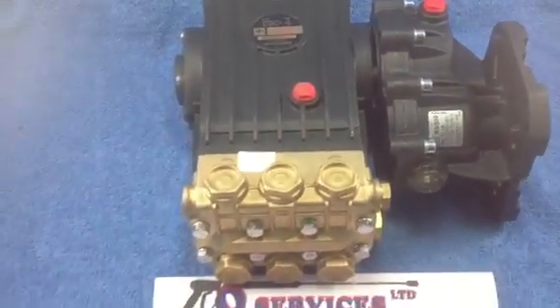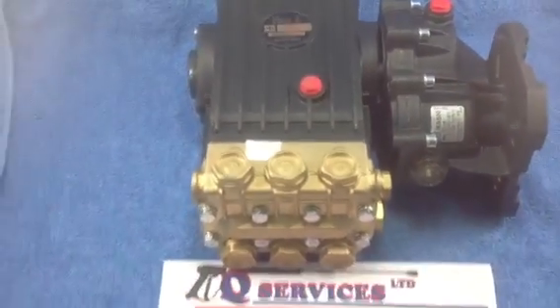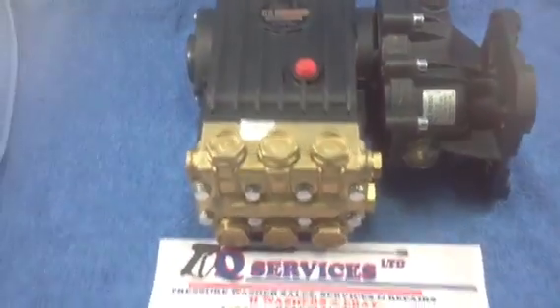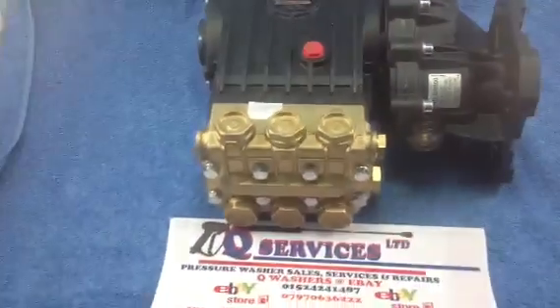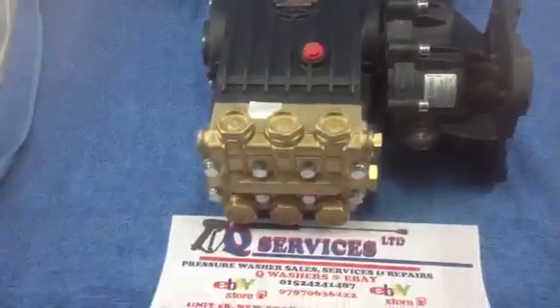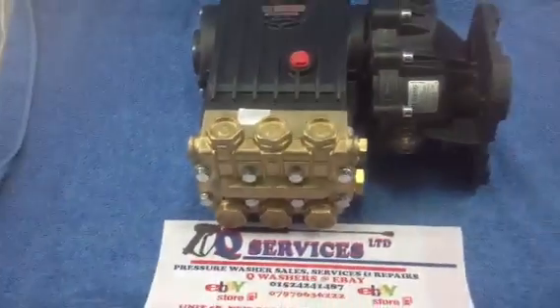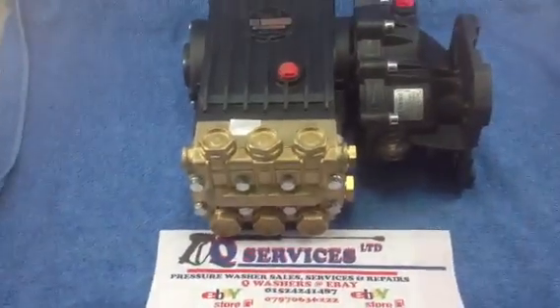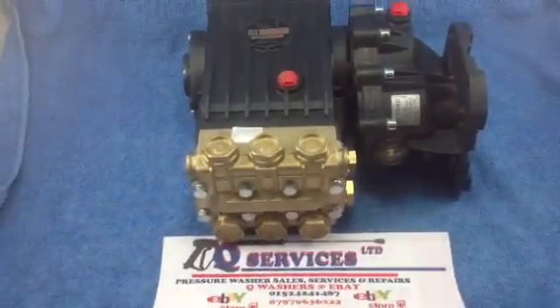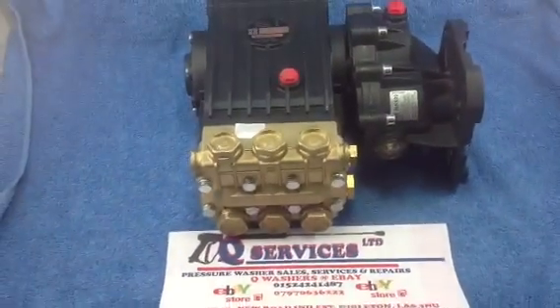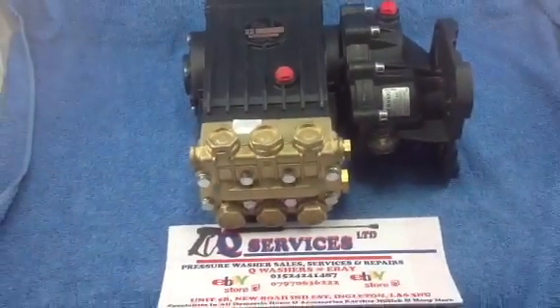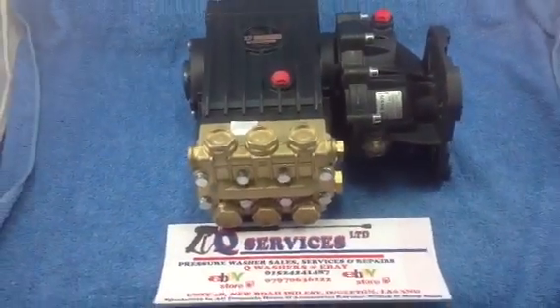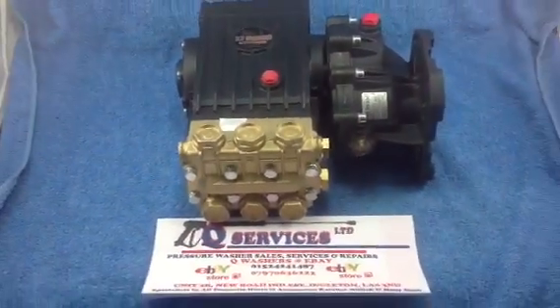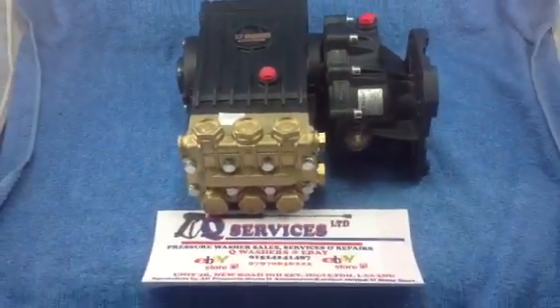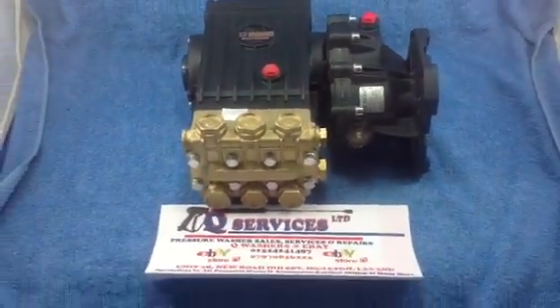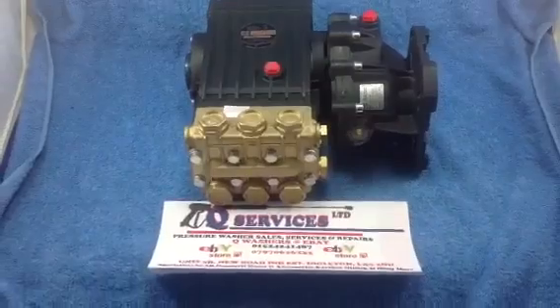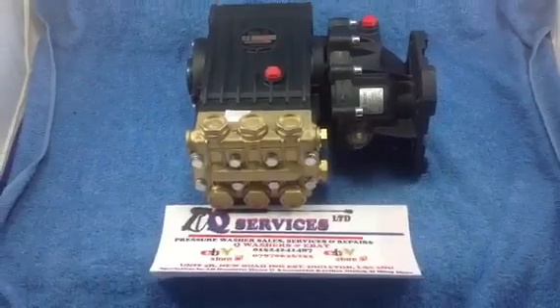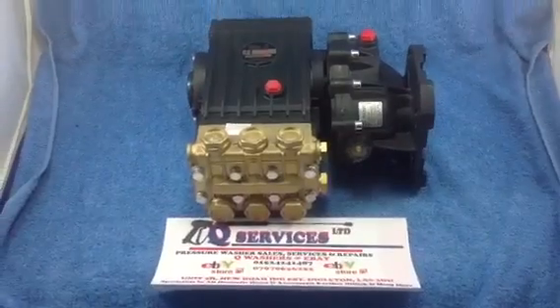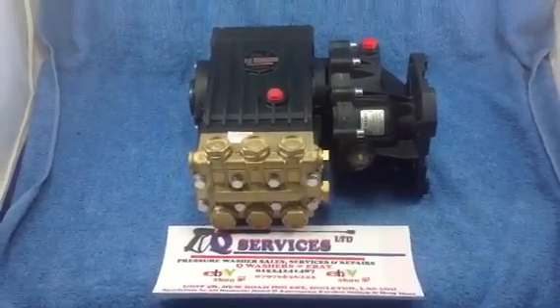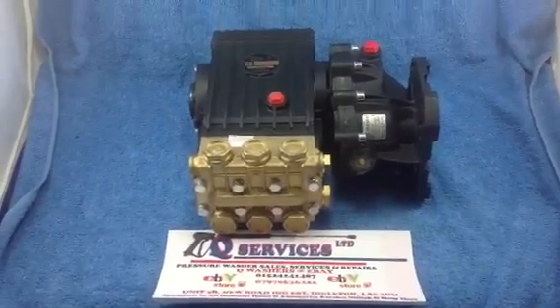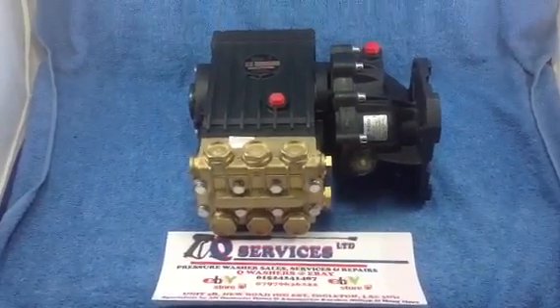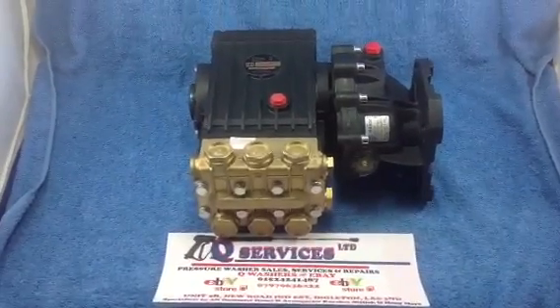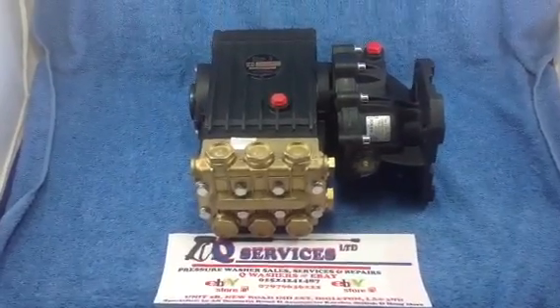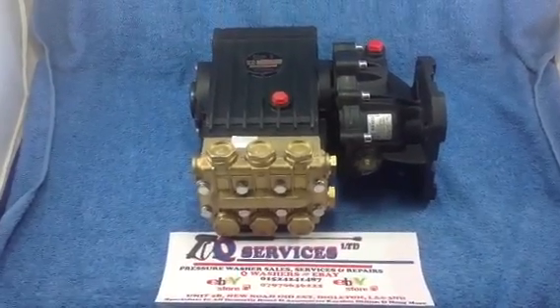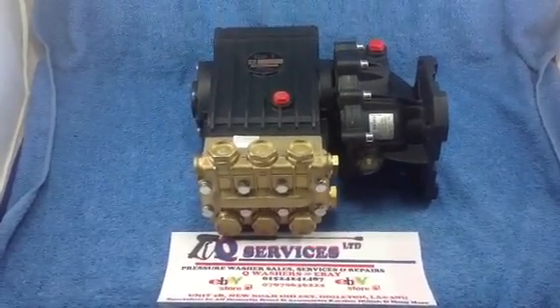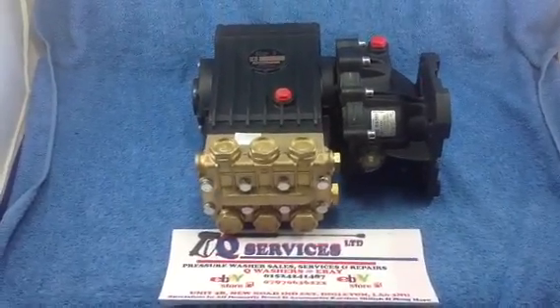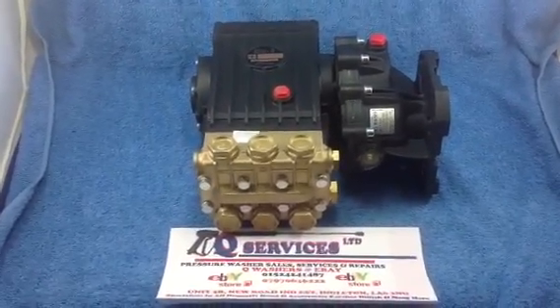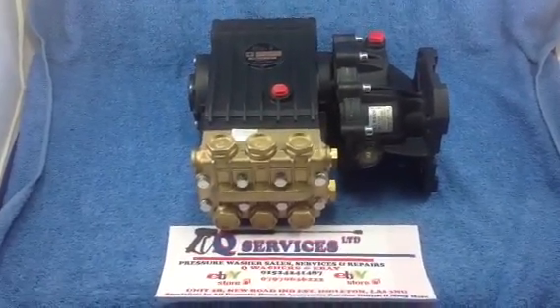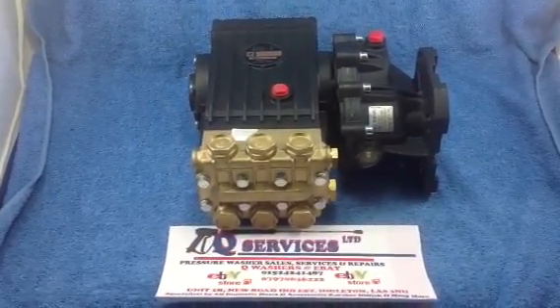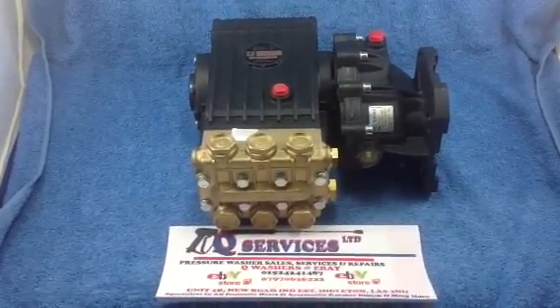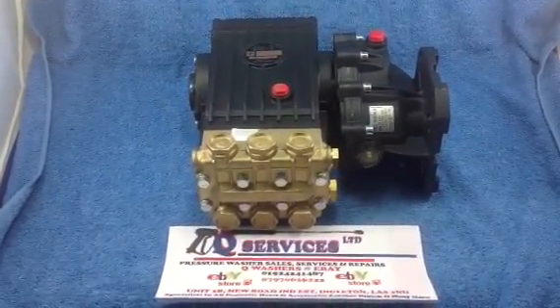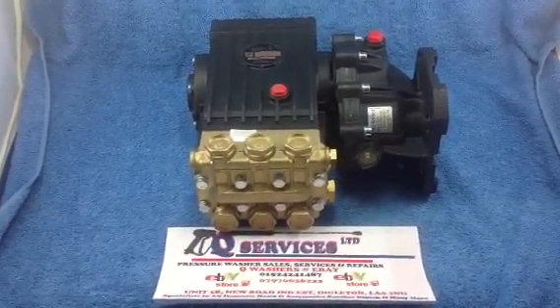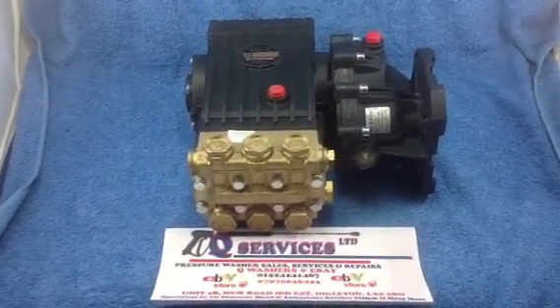Thank you very much, Qwashers at eBay and YouTube. So that is 250 bar at 15 litres.